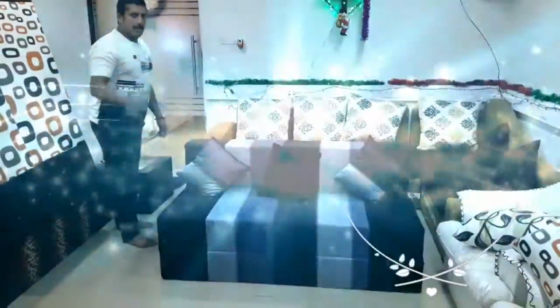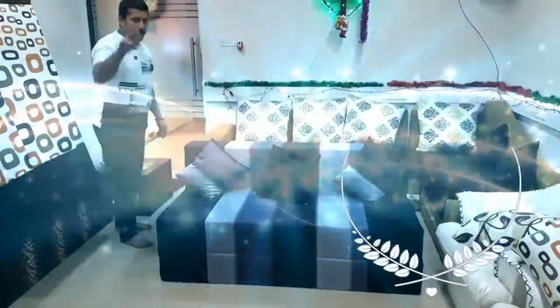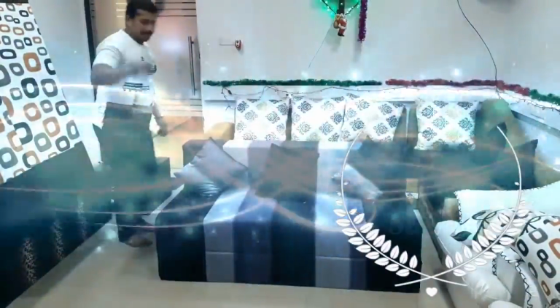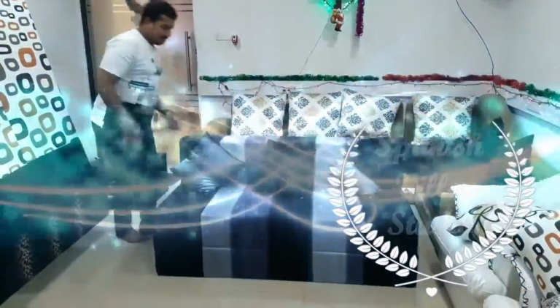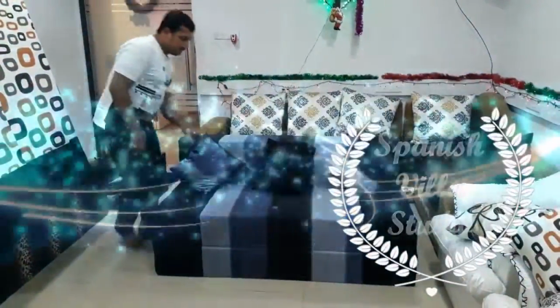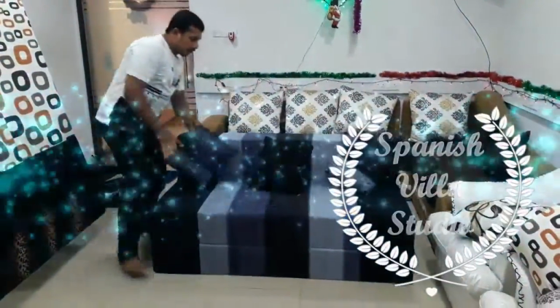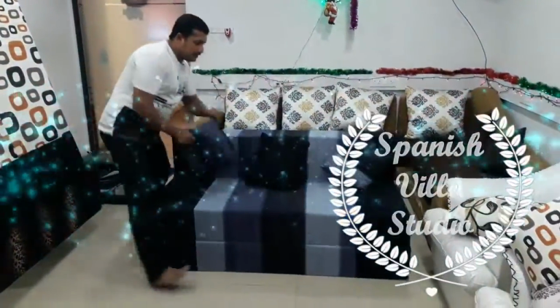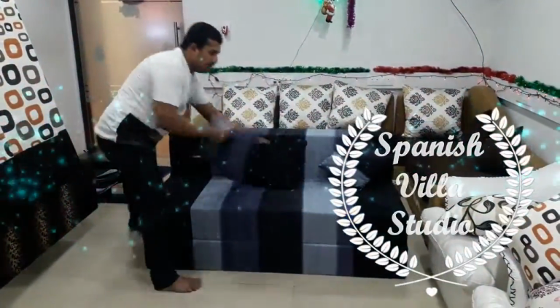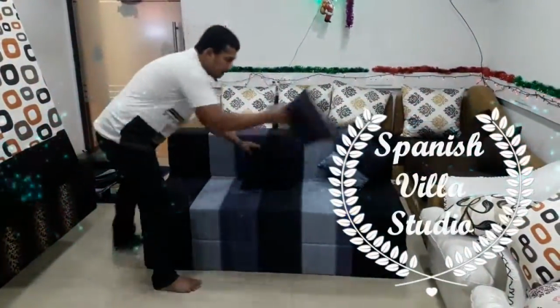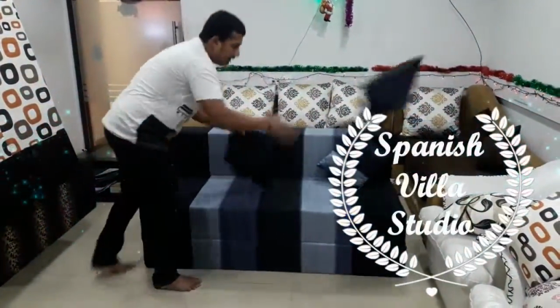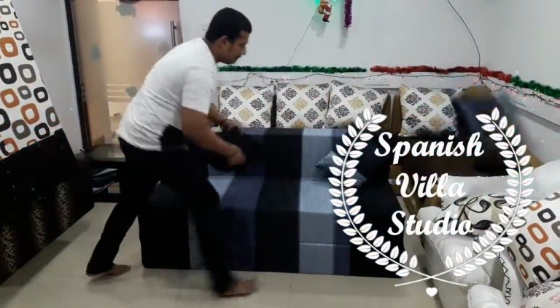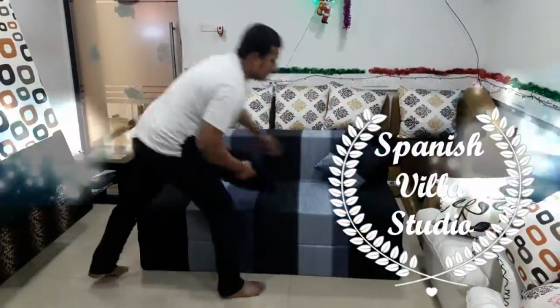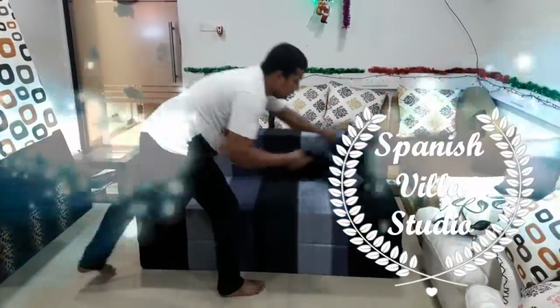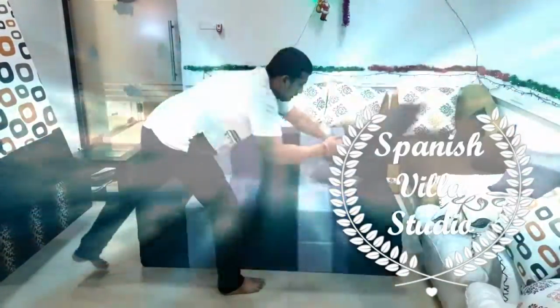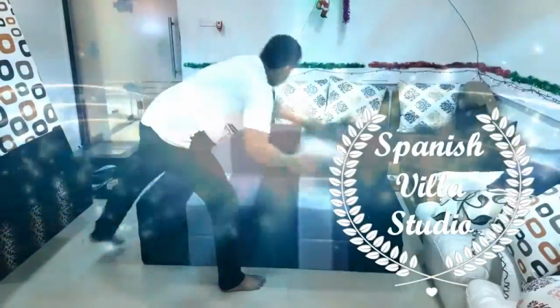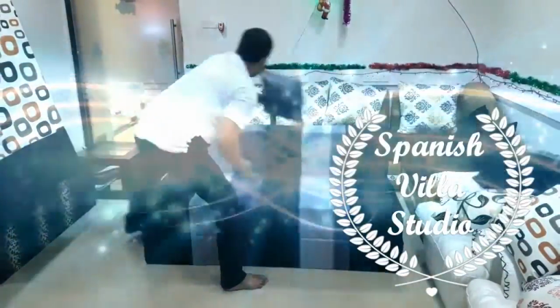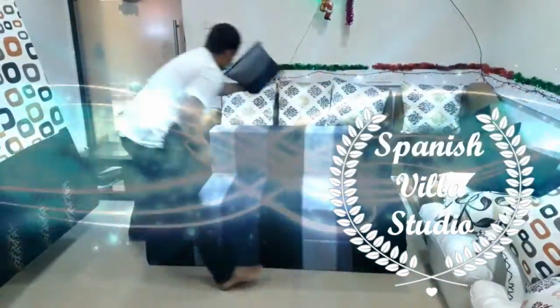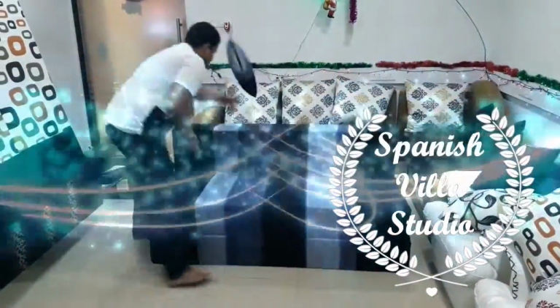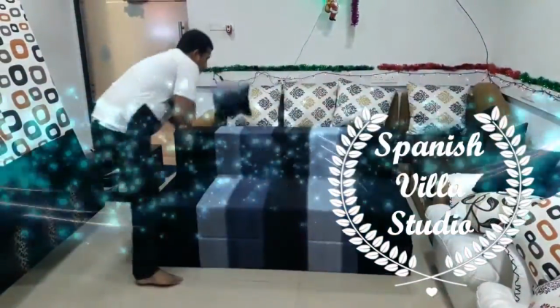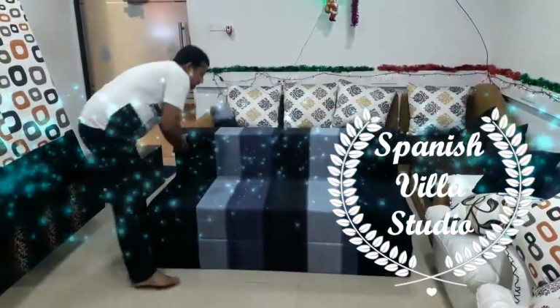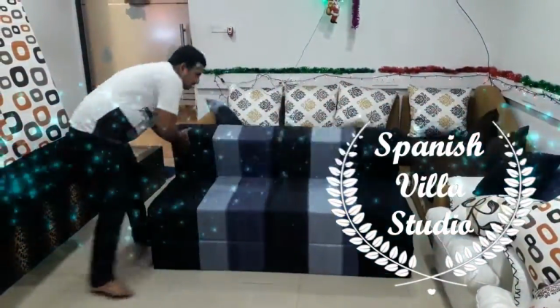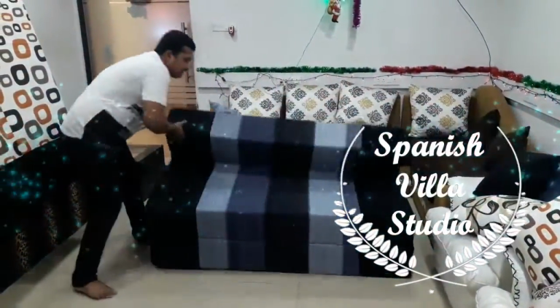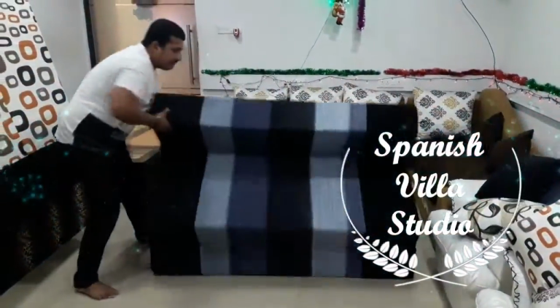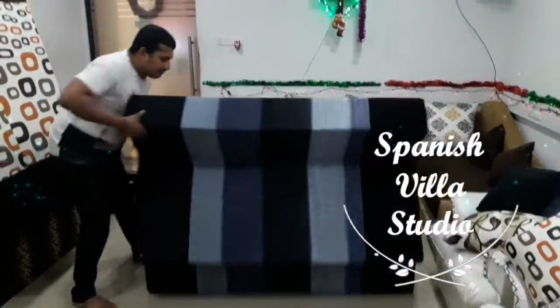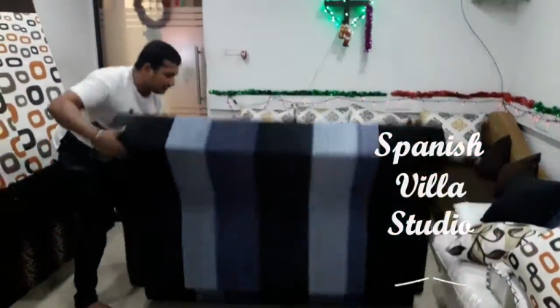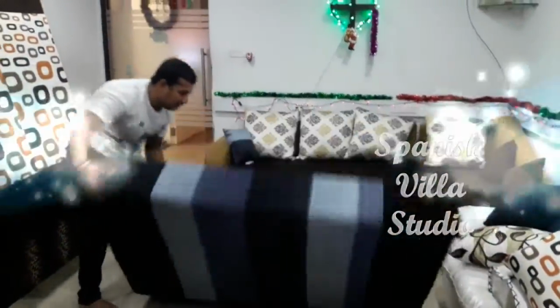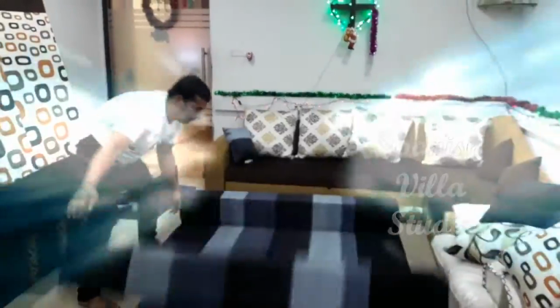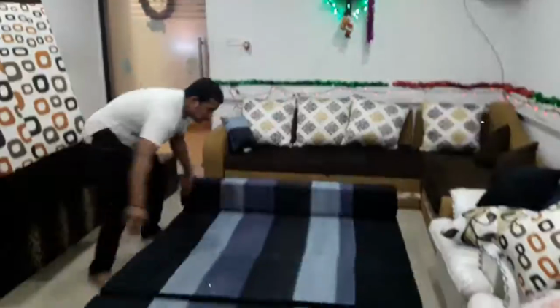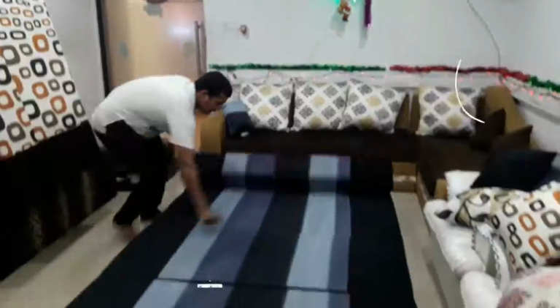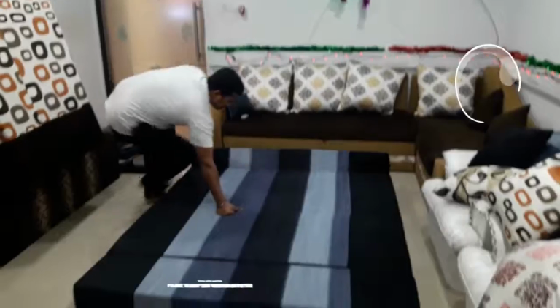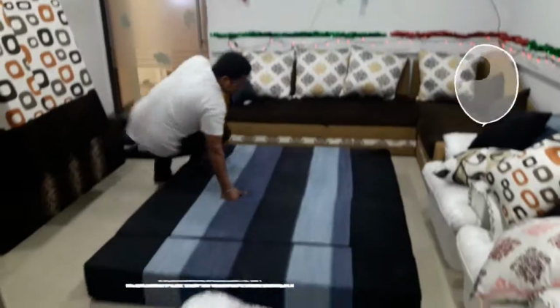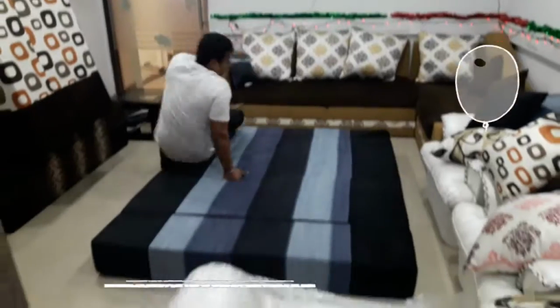Hi, this is a folding sofa-cum-bed. This can be used as a bed for 3 people to sit and sleep.